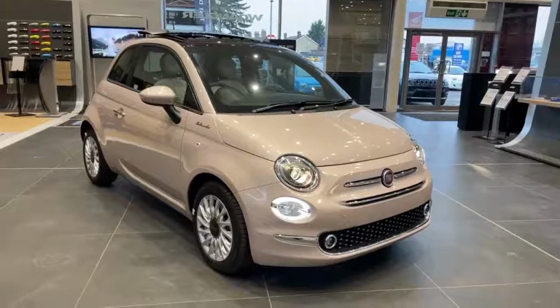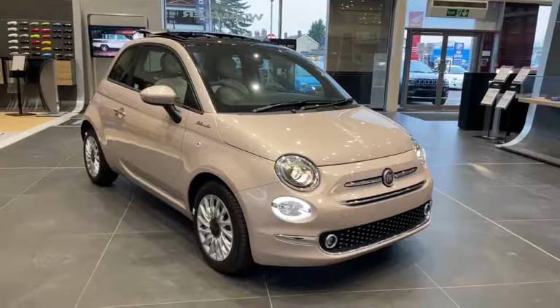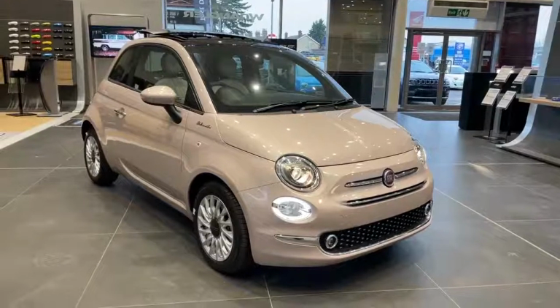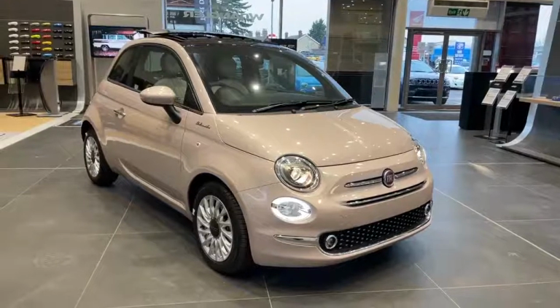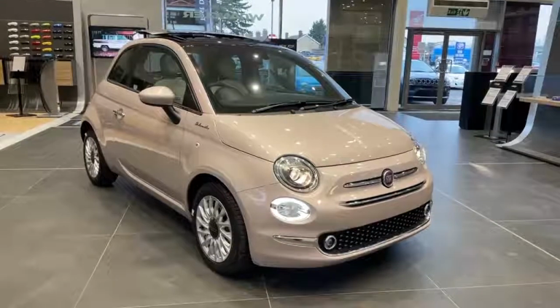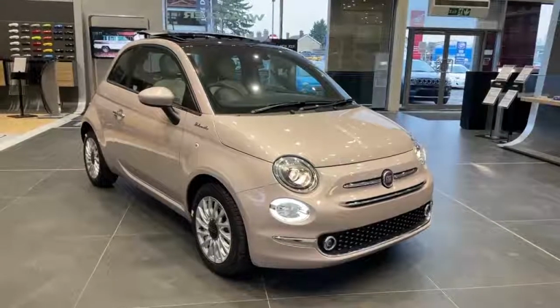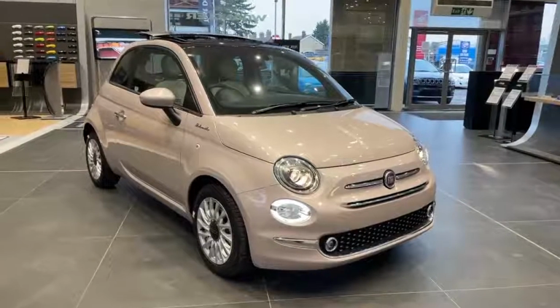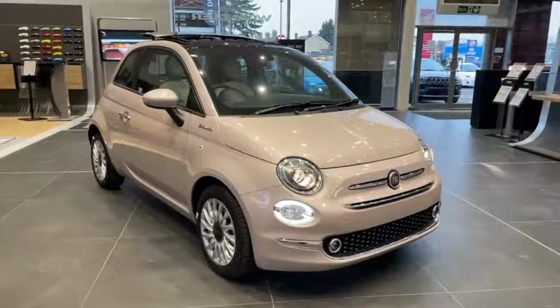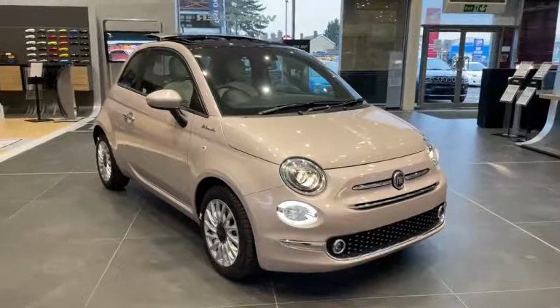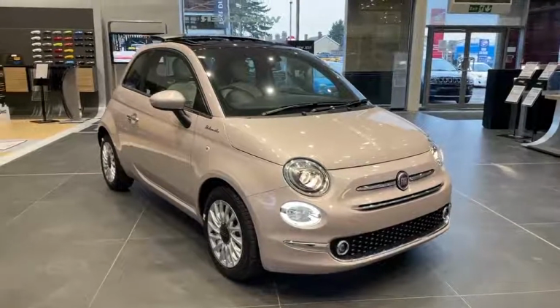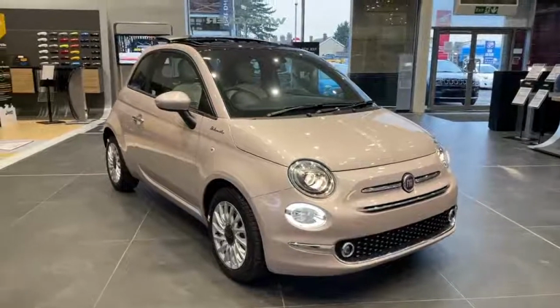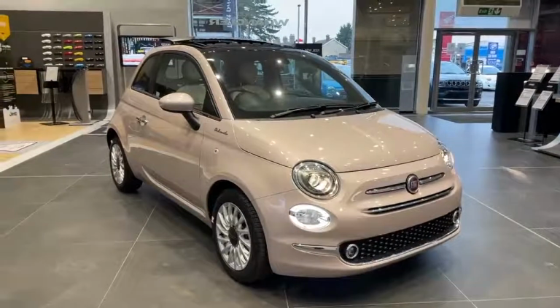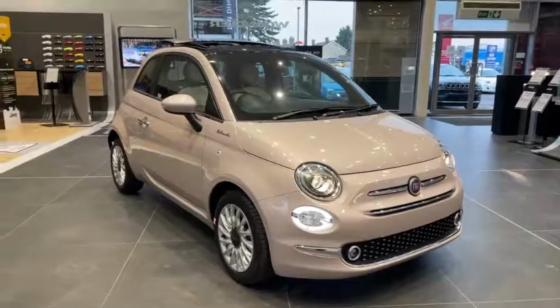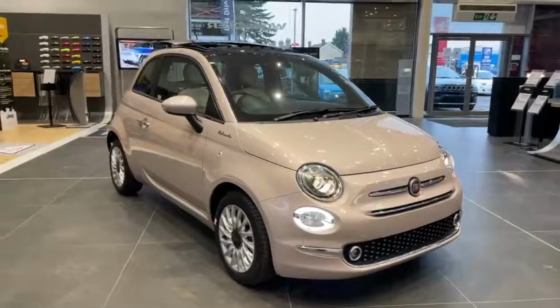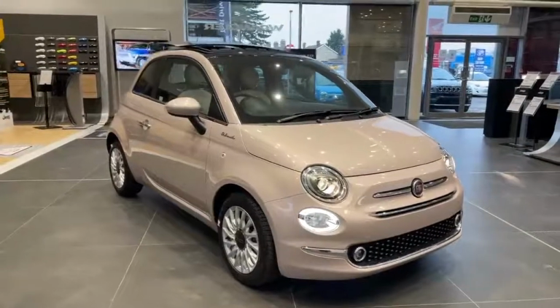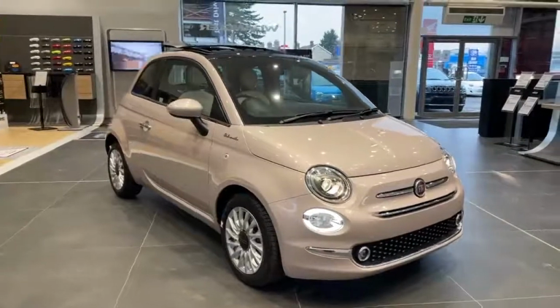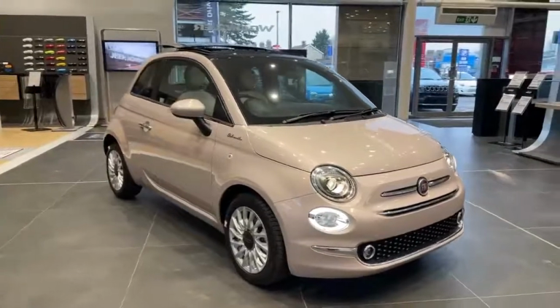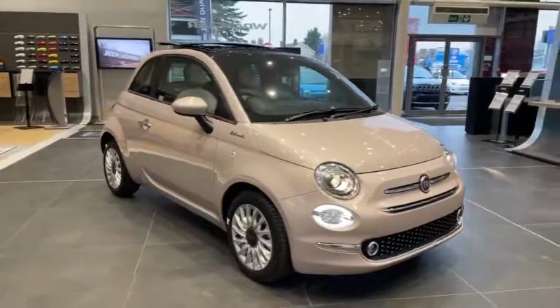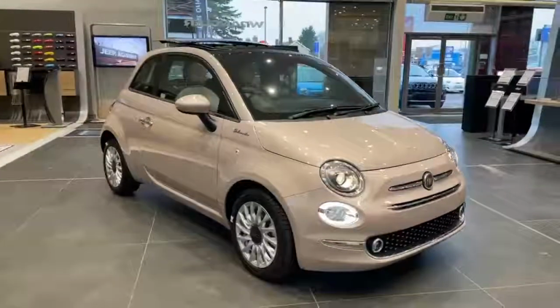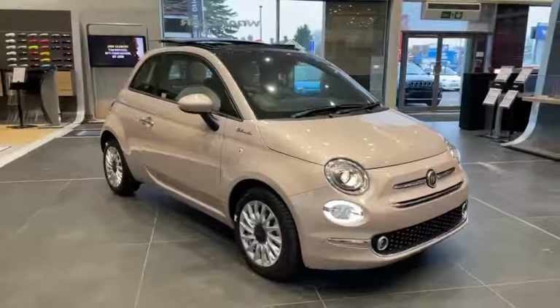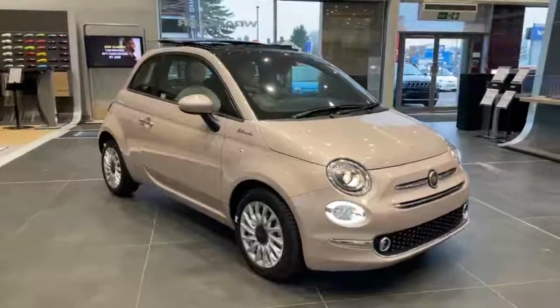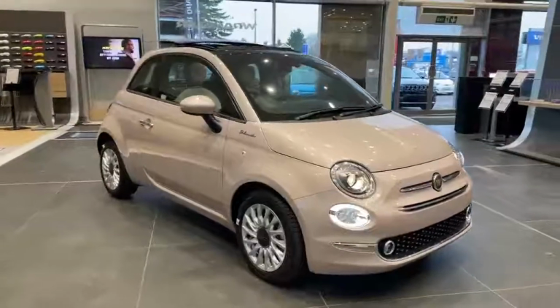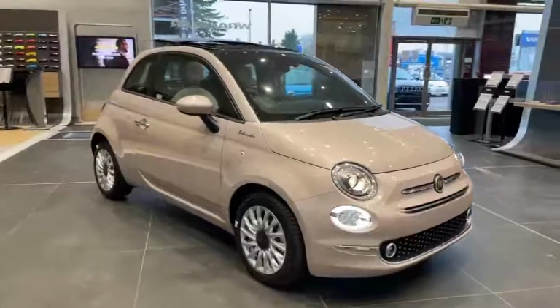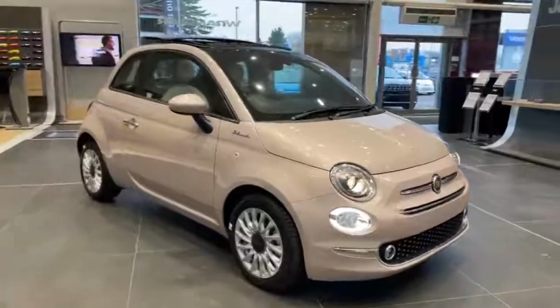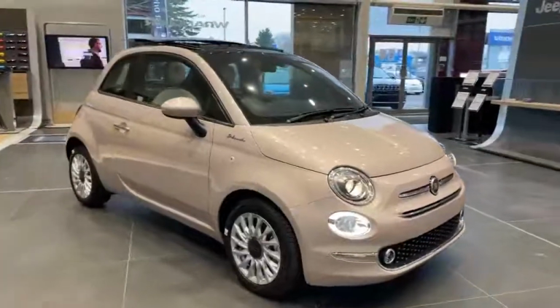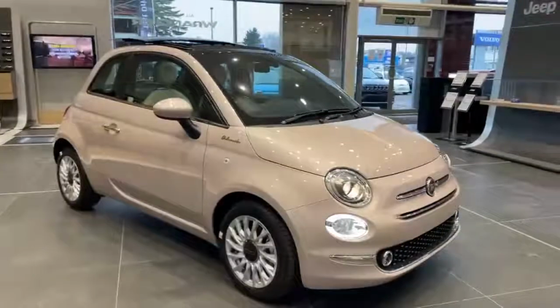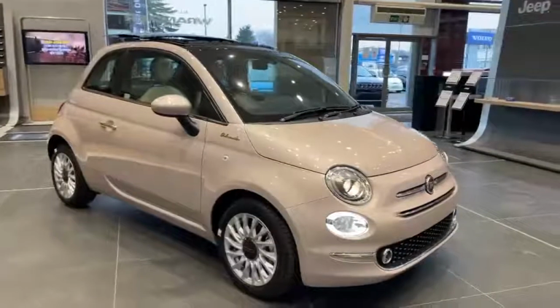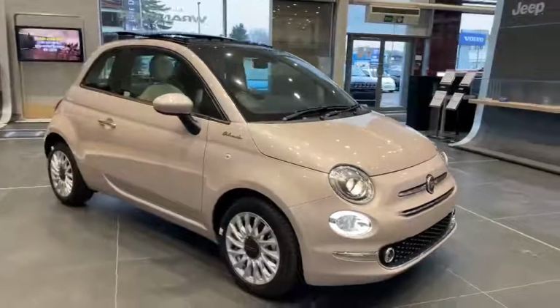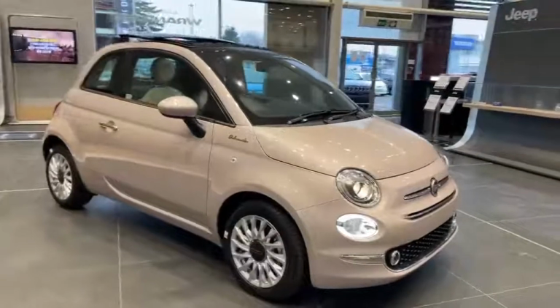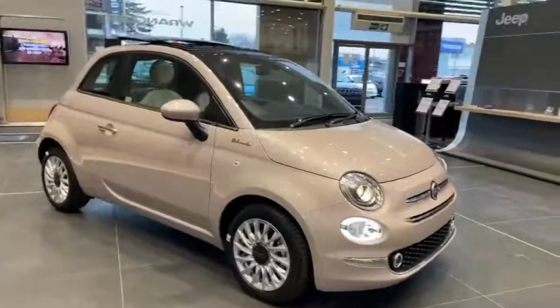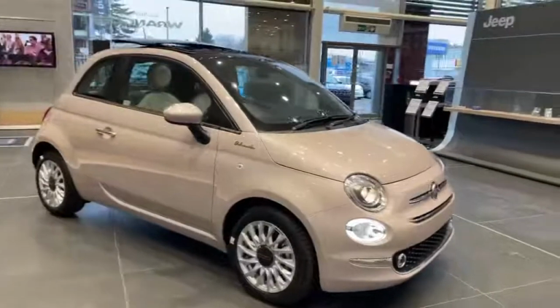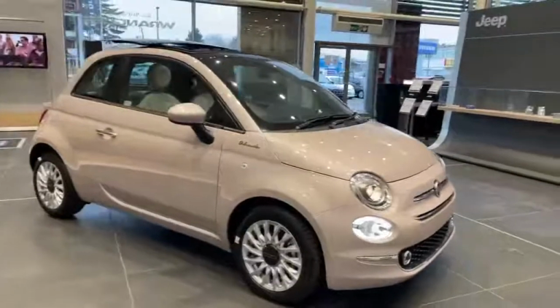Welcome to Lipscomb Fiat. This is our Fiat 500 1.0L Mild Hybrid Dolce Vita in Powder Pink.